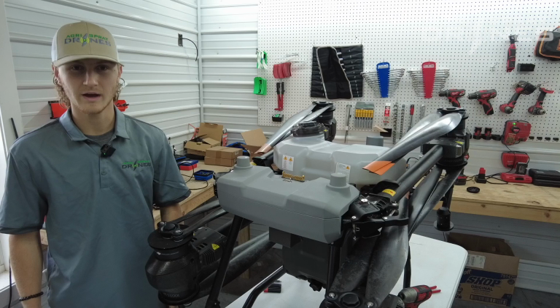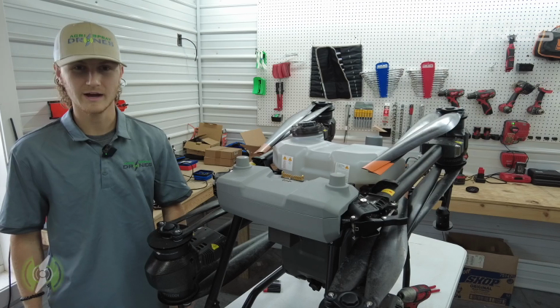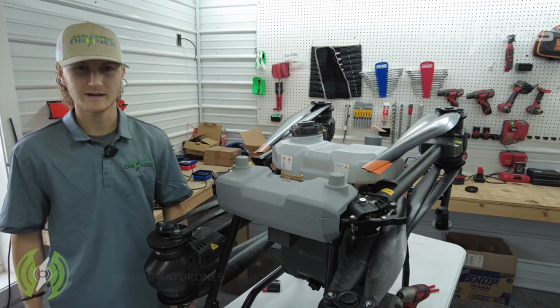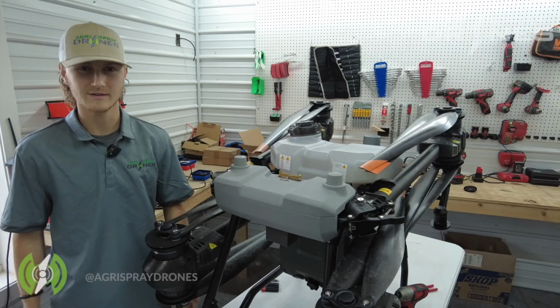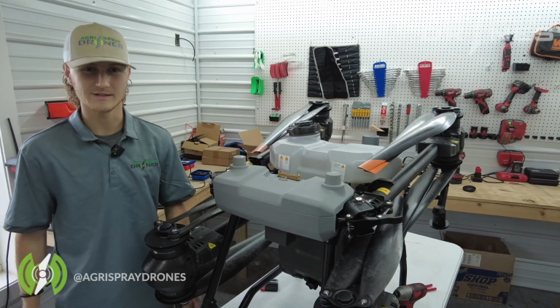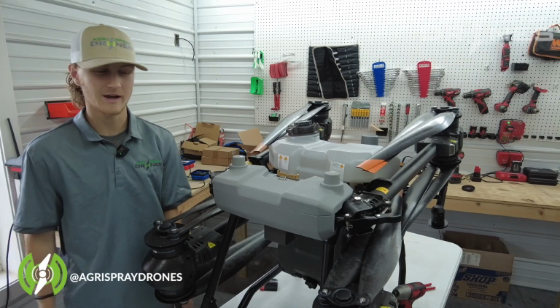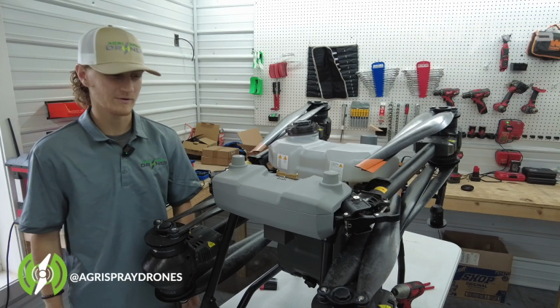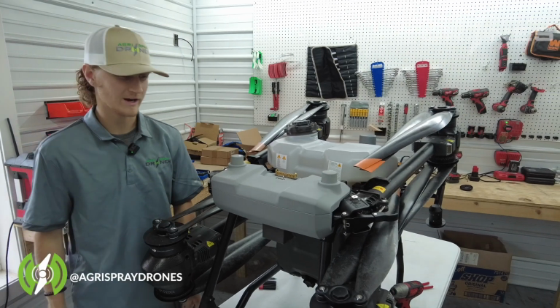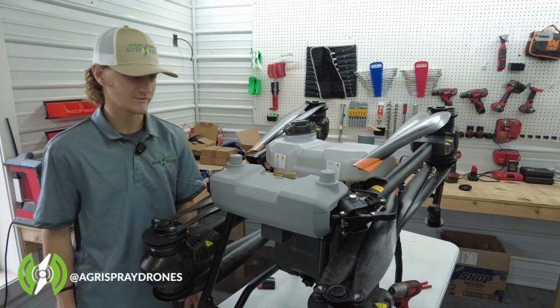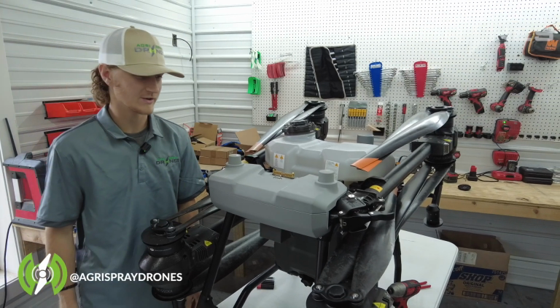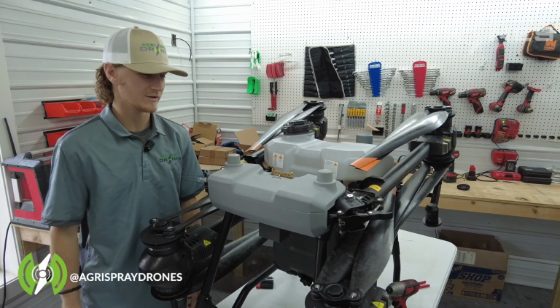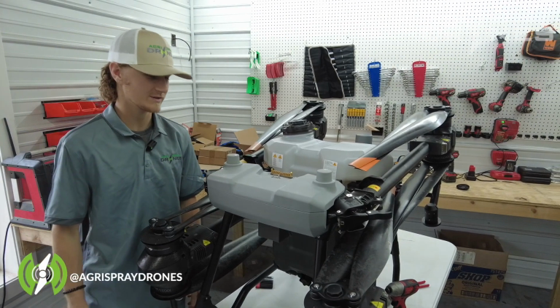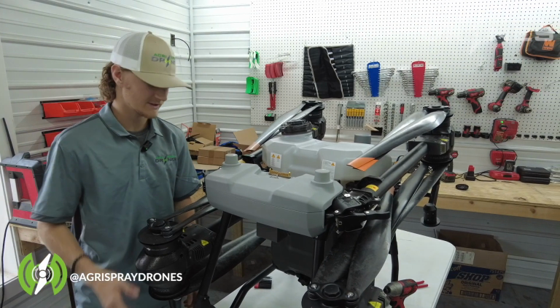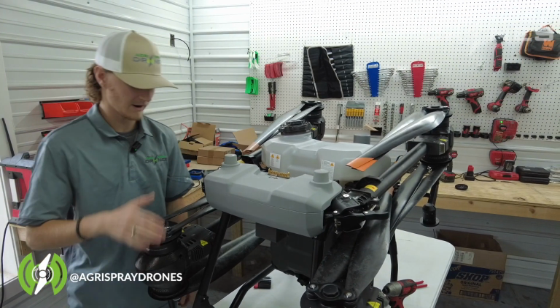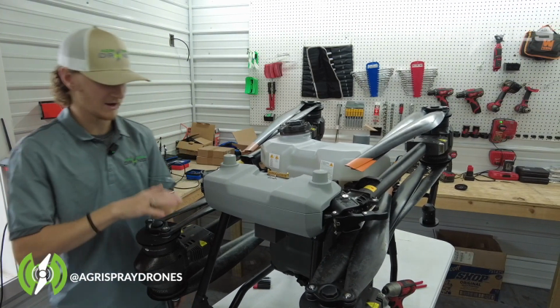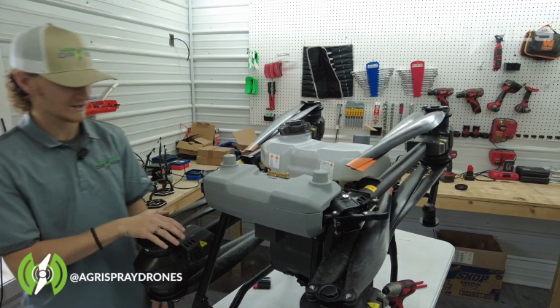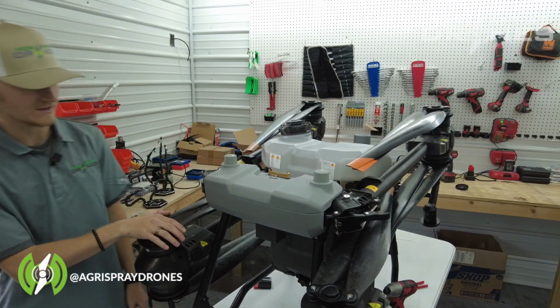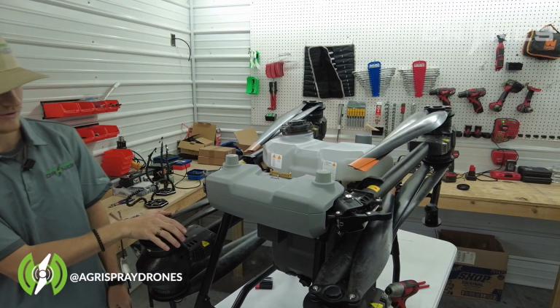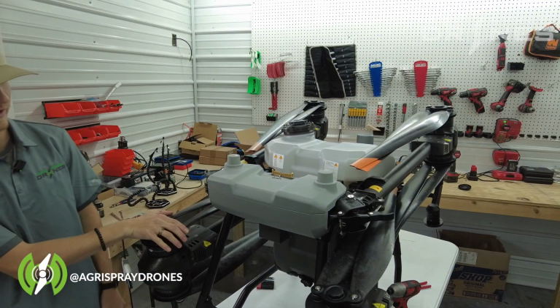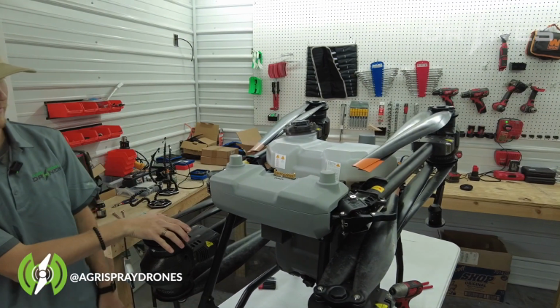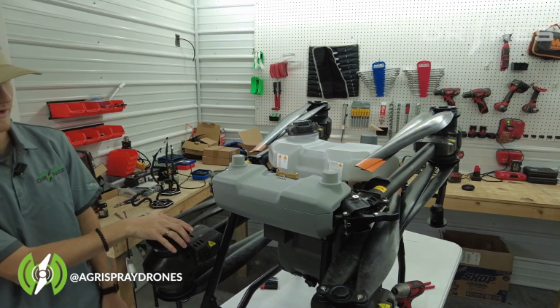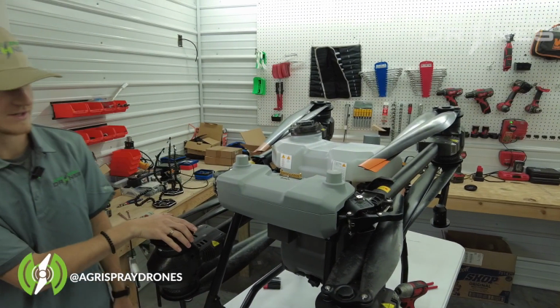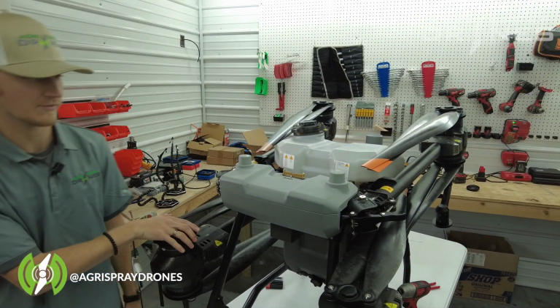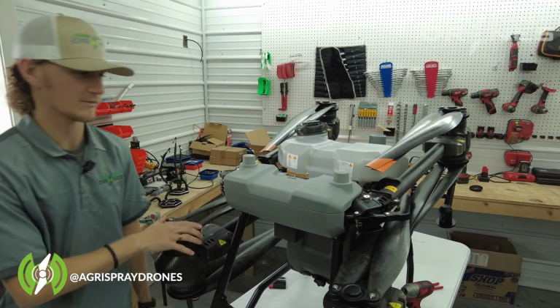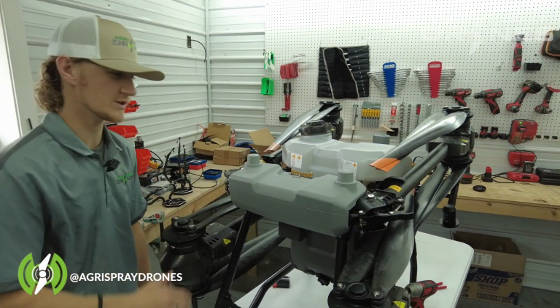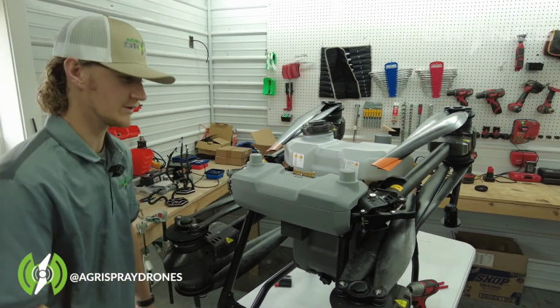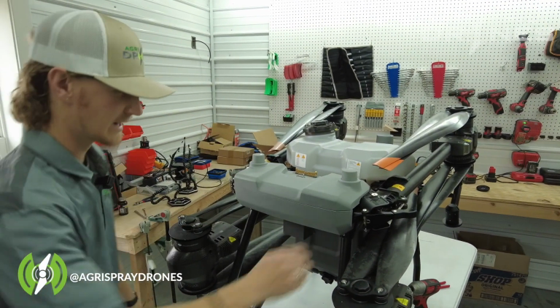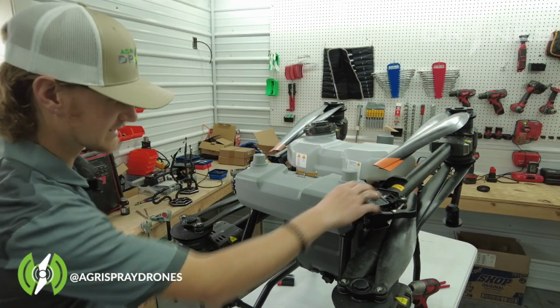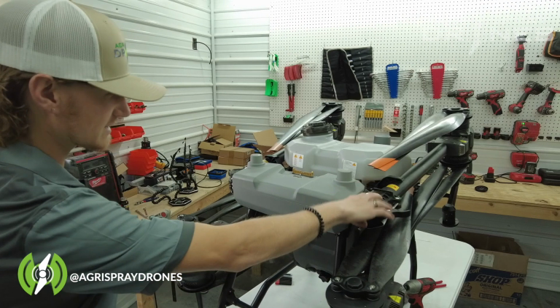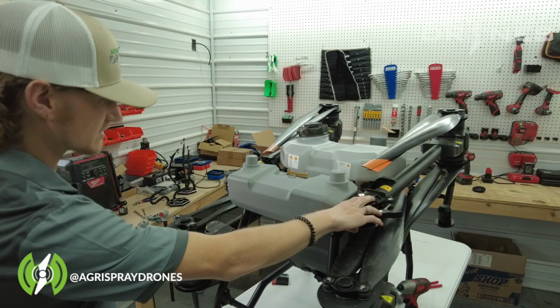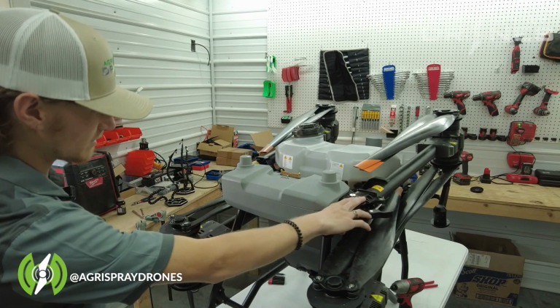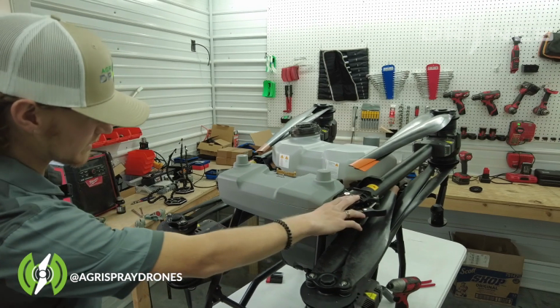Hey guys, it's Lane with Agrispray Drones. Today we have the T40 here and we're going to be showing you how to take this arm off.